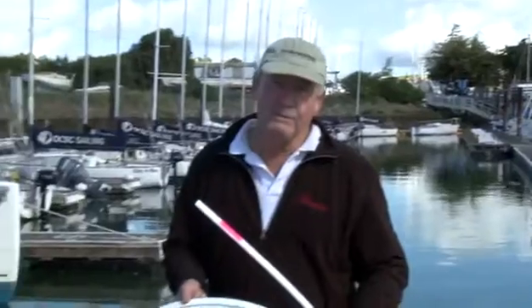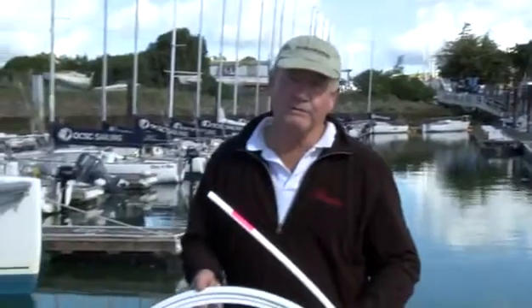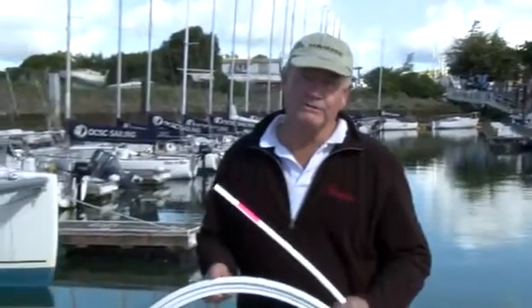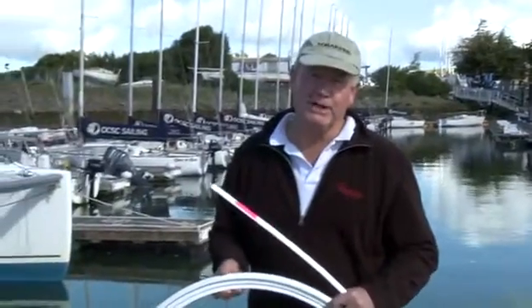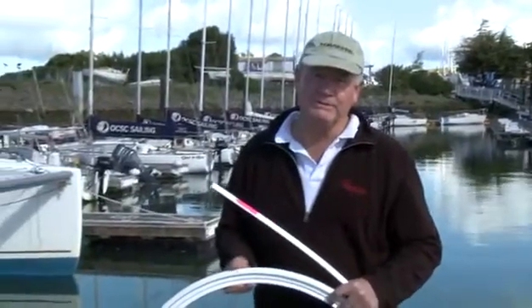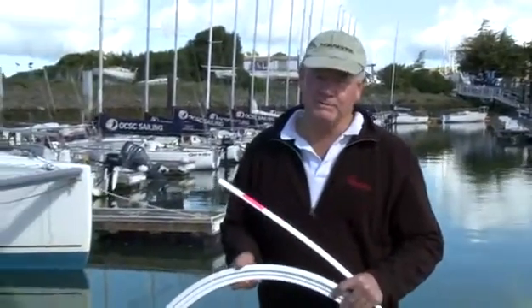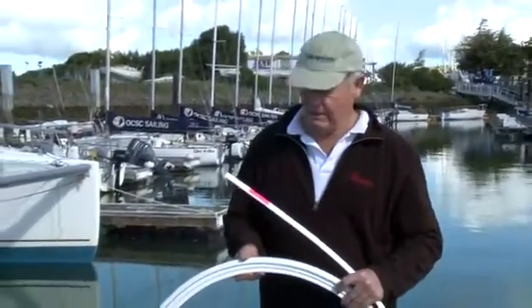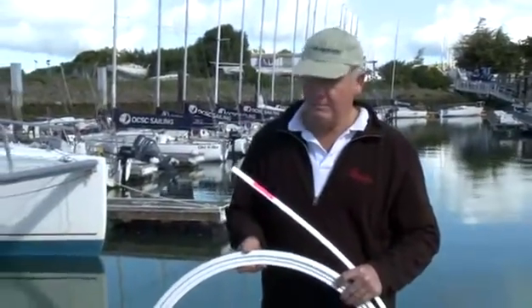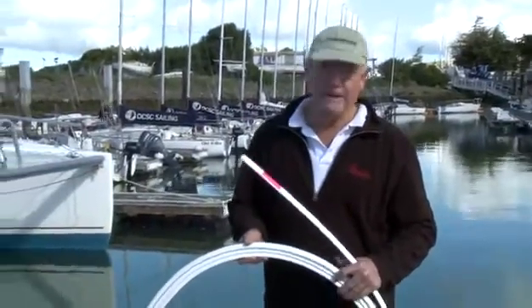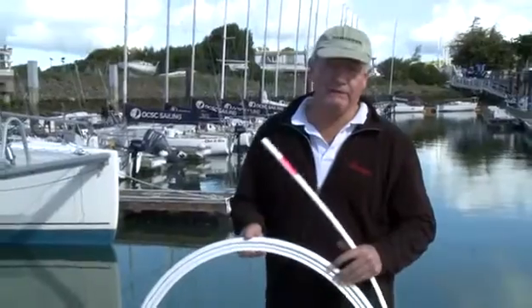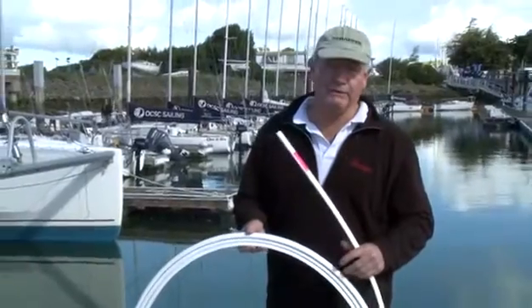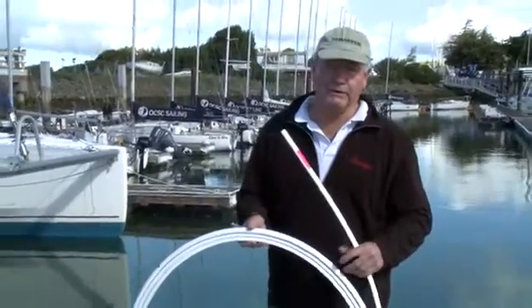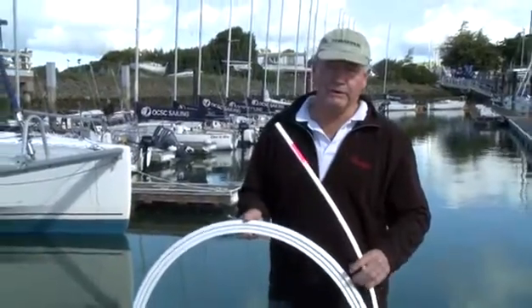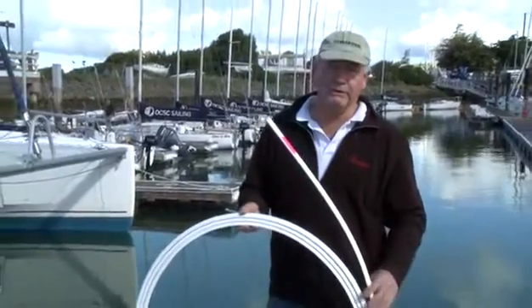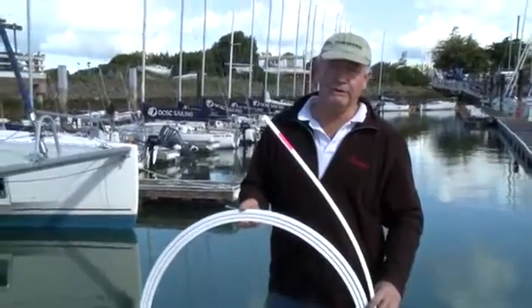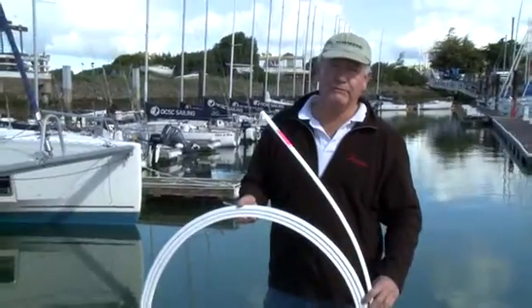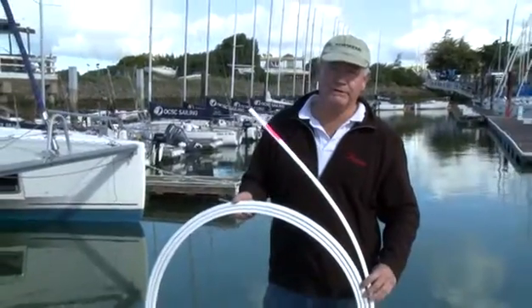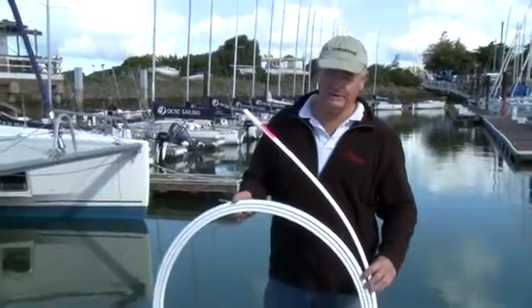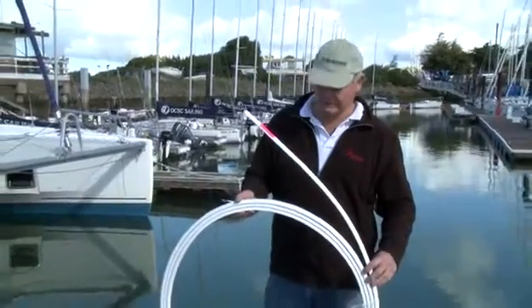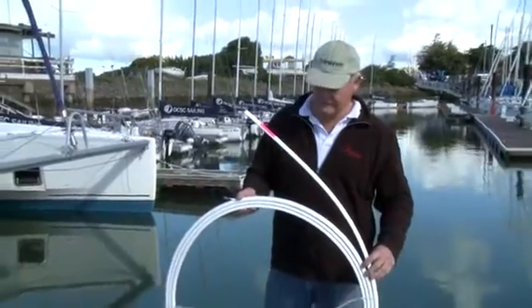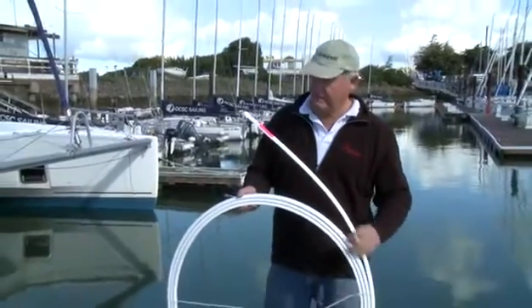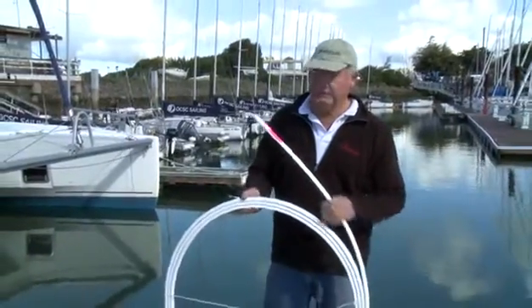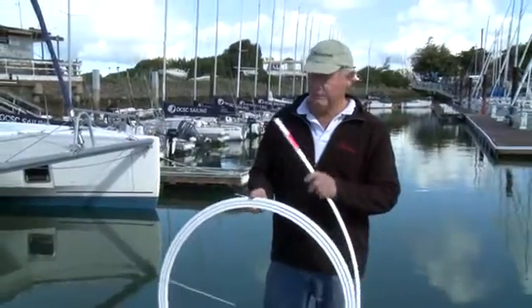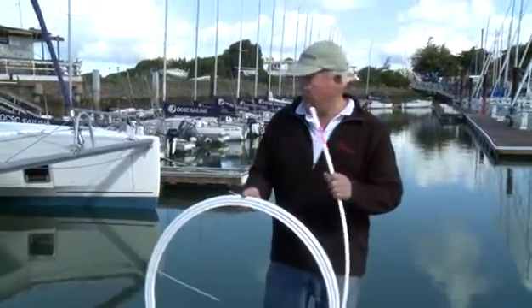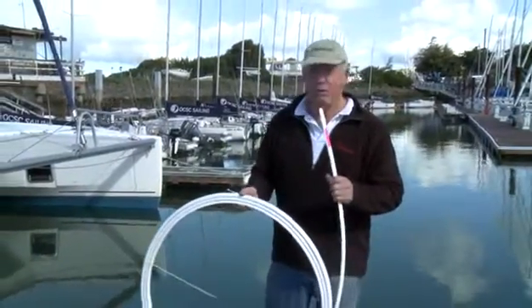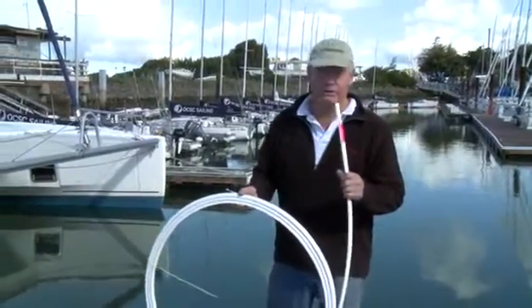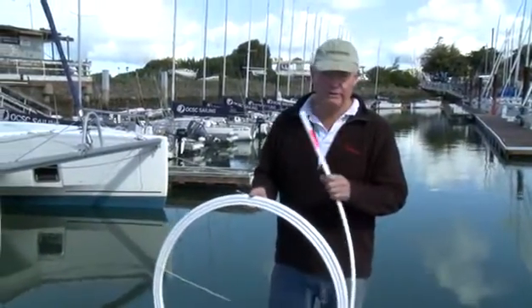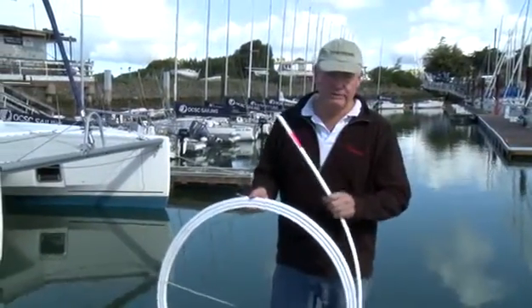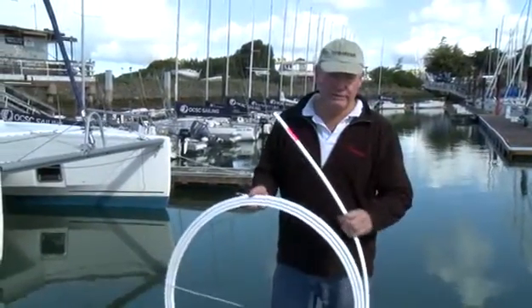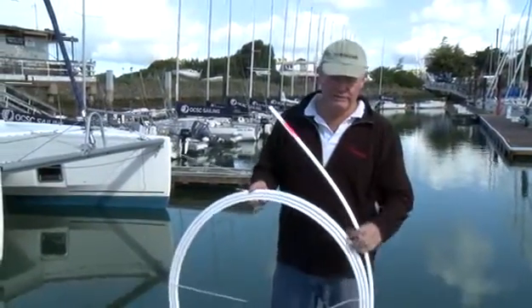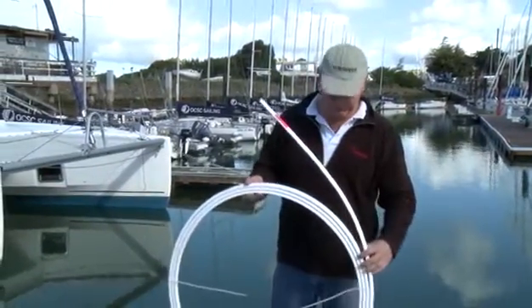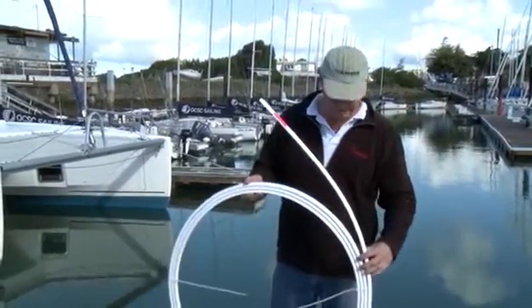It's also helpful to have a roll of electrical tape handy when measuring the head stay. One of the first steps in unpacking the furler and getting ready for installation is to uncoil the furler extrusions.